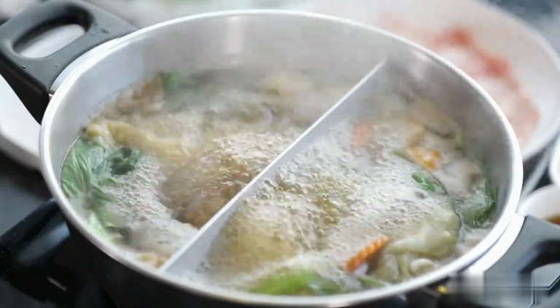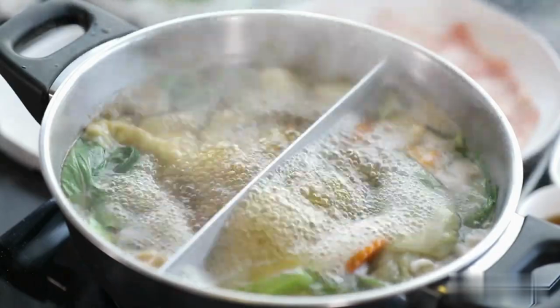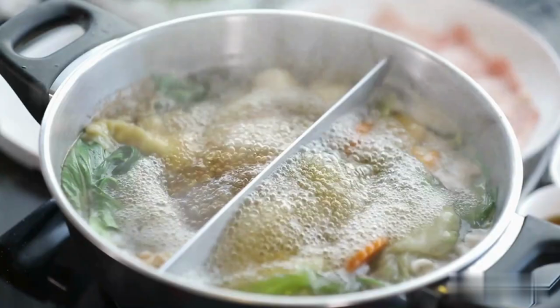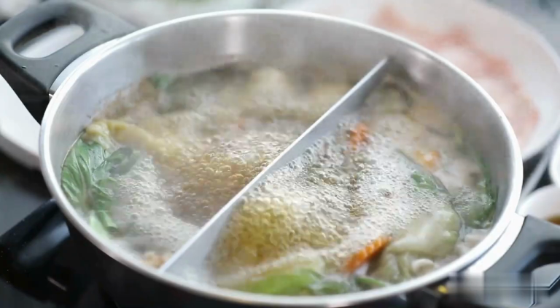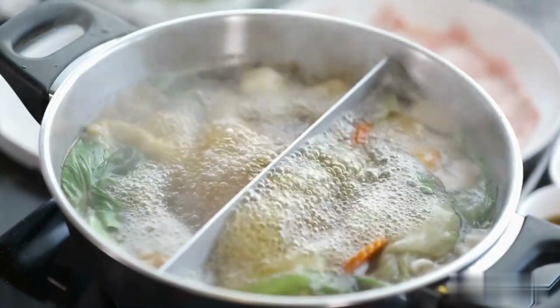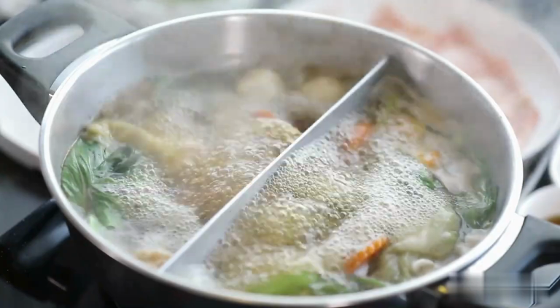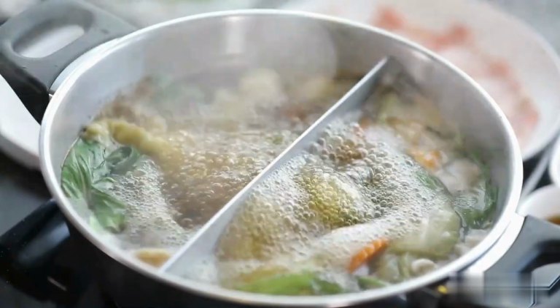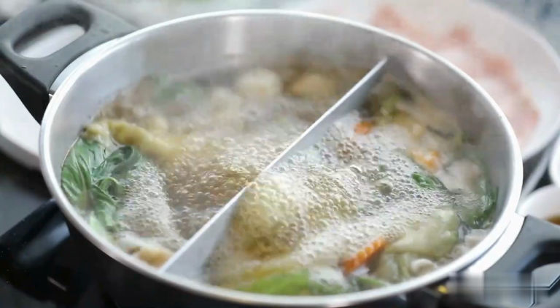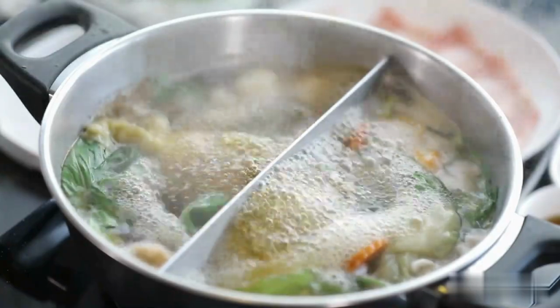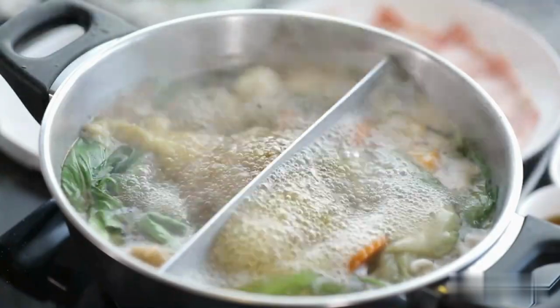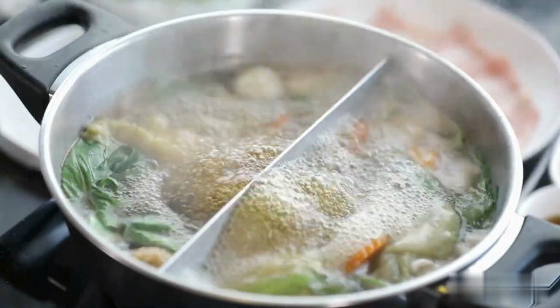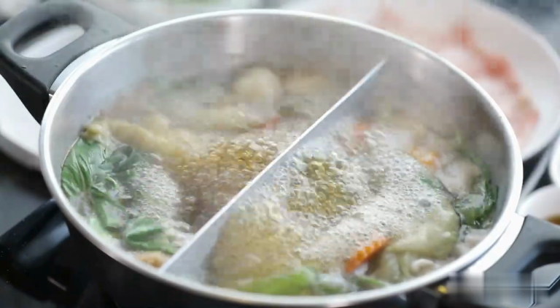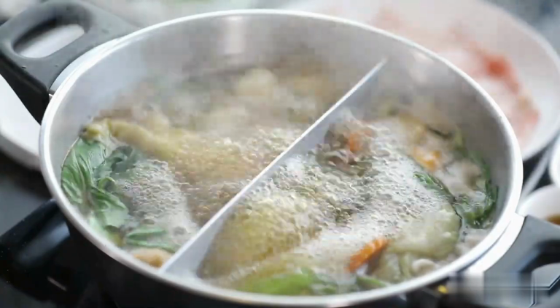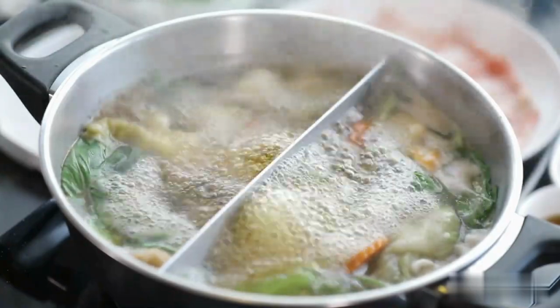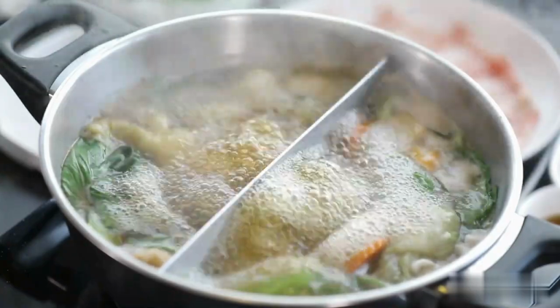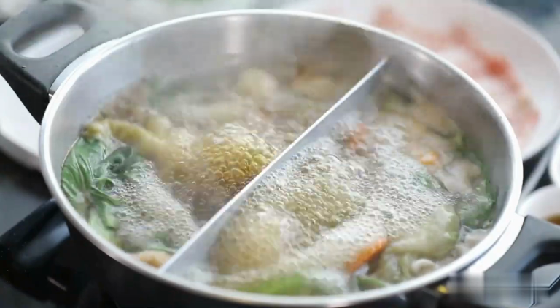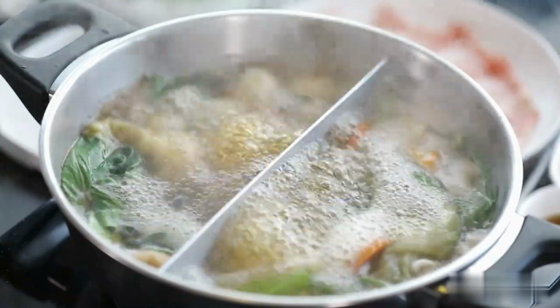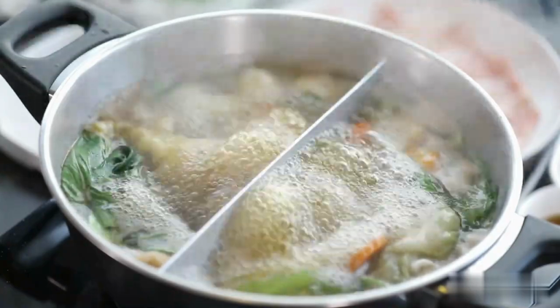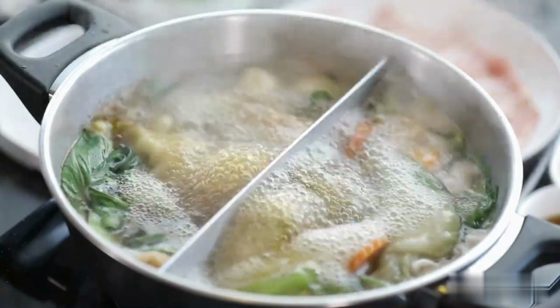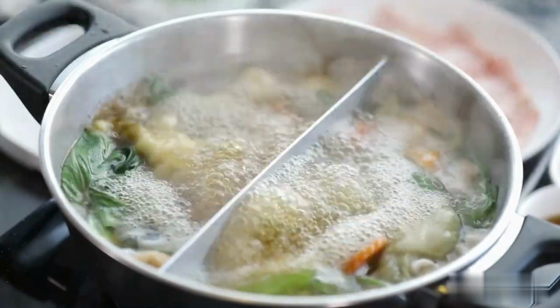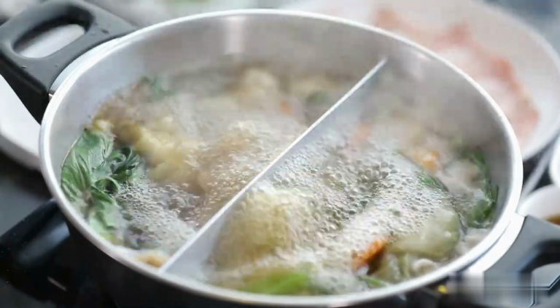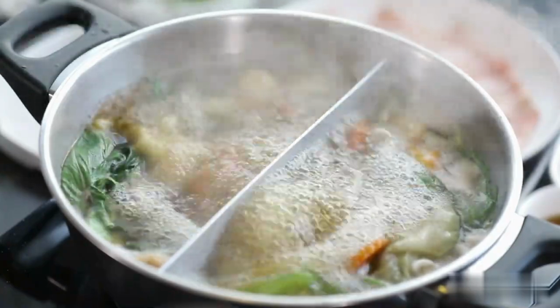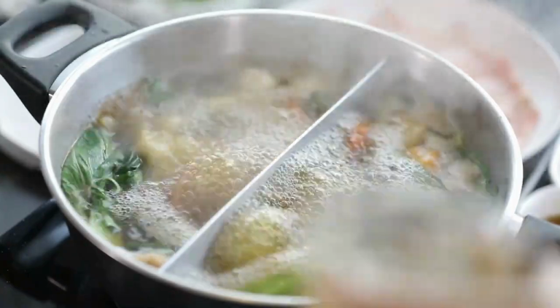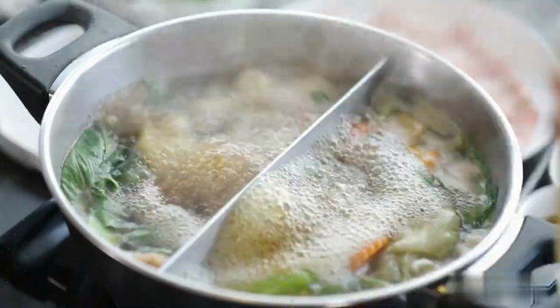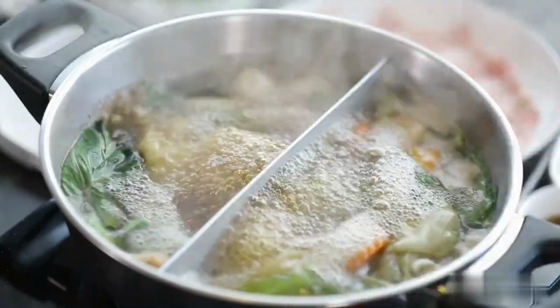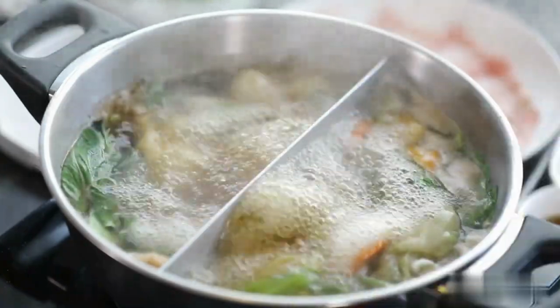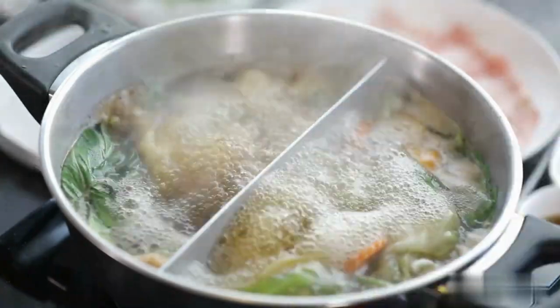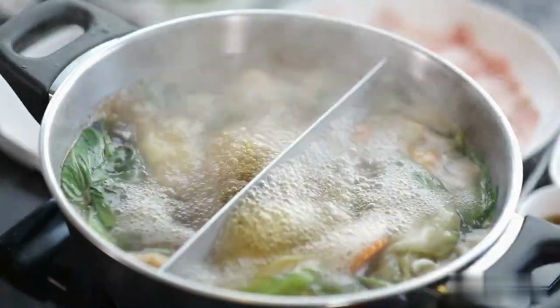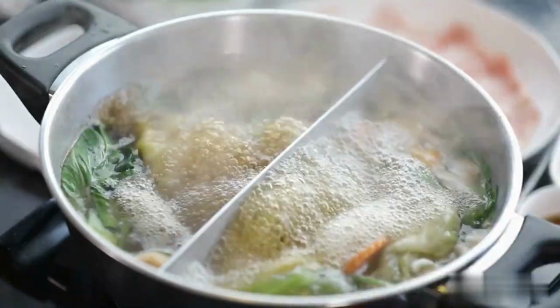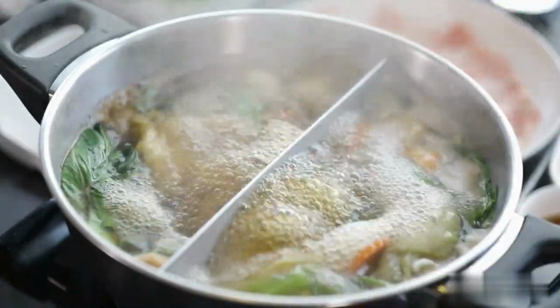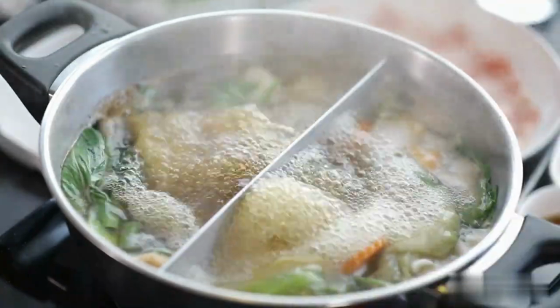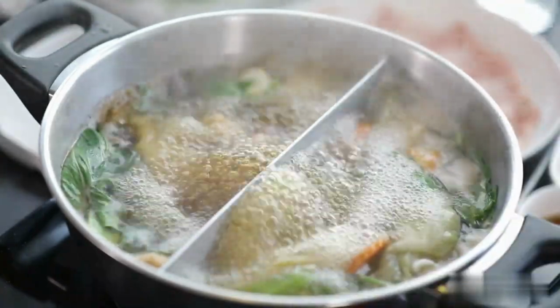Step 4: Once the liquid has simmered for five minutes, strain the tea through a fine mesh strainer and pour it into a mug.